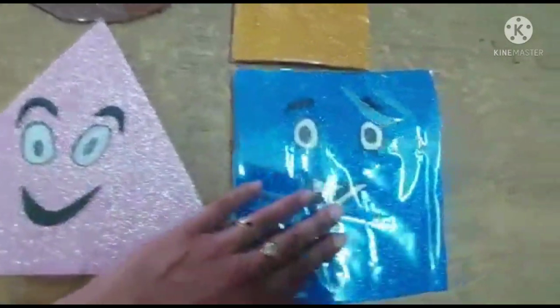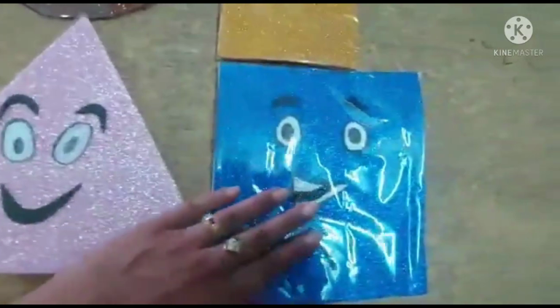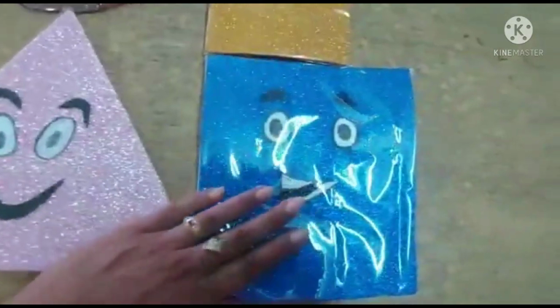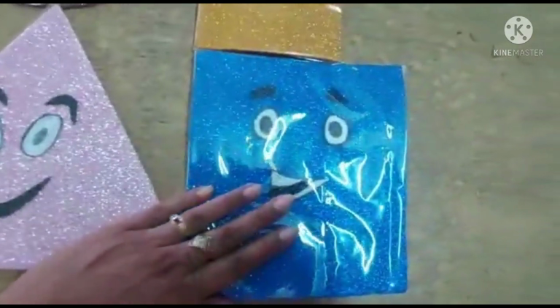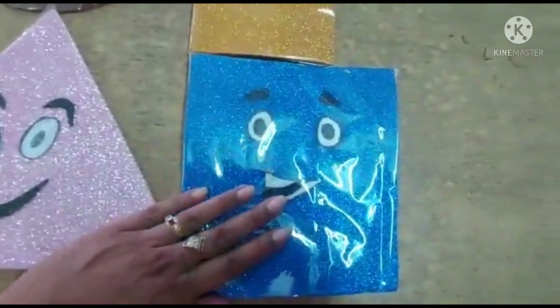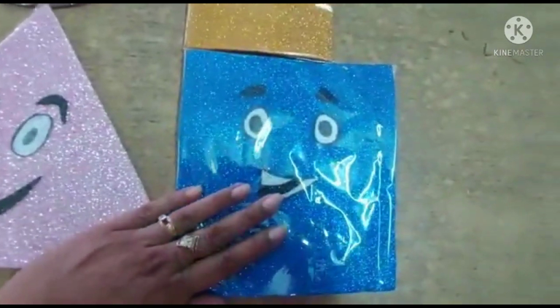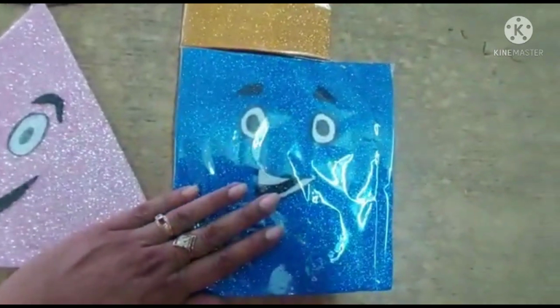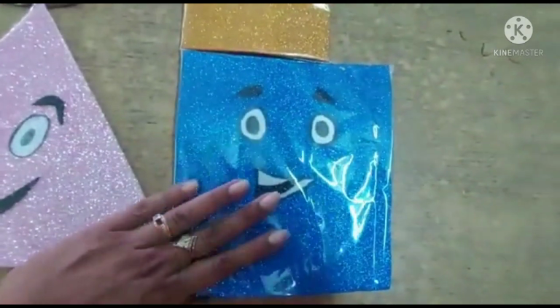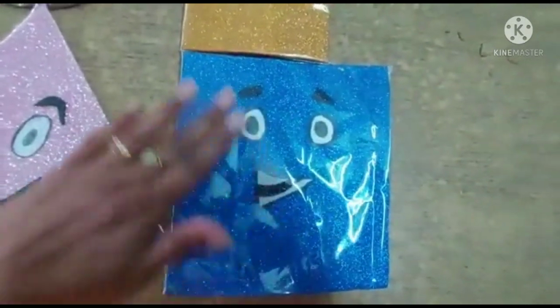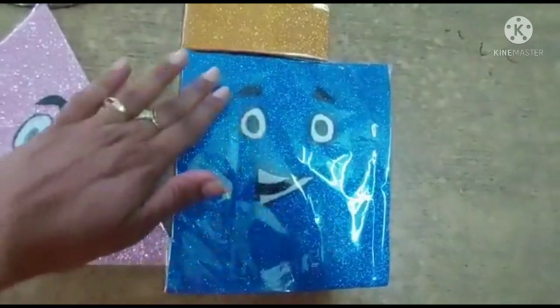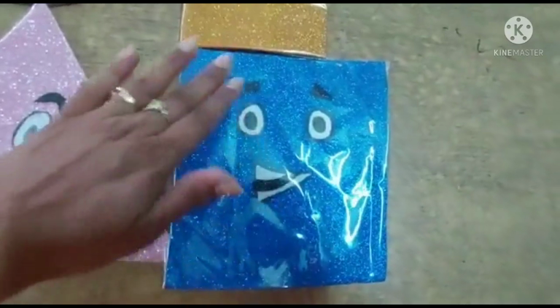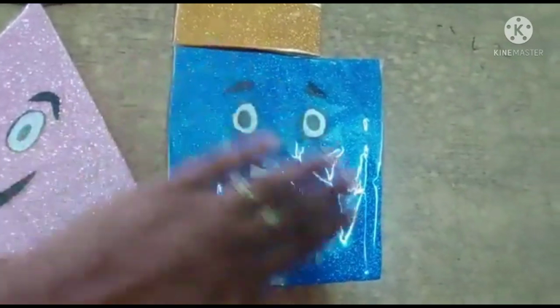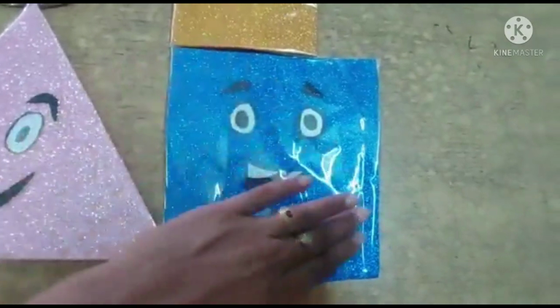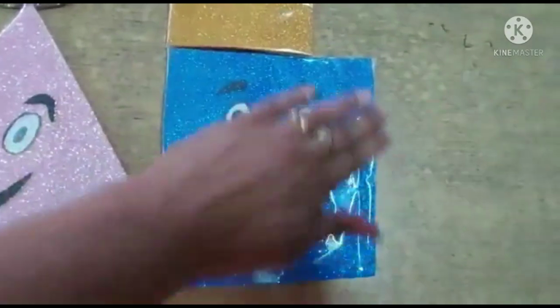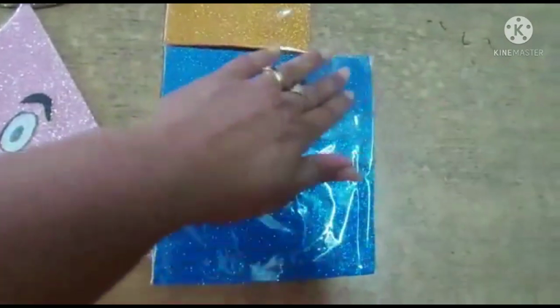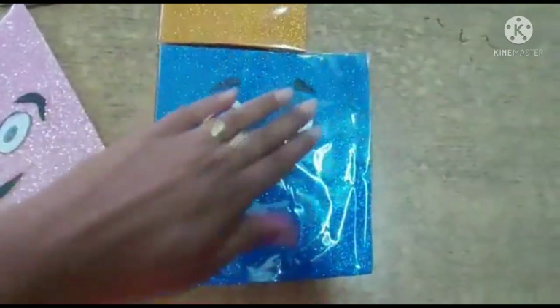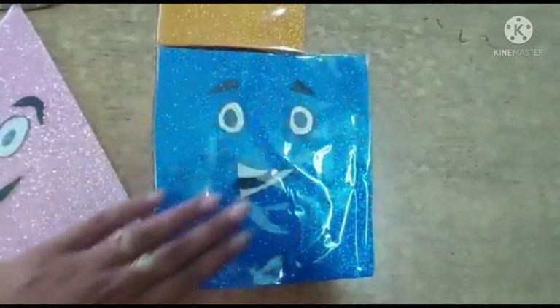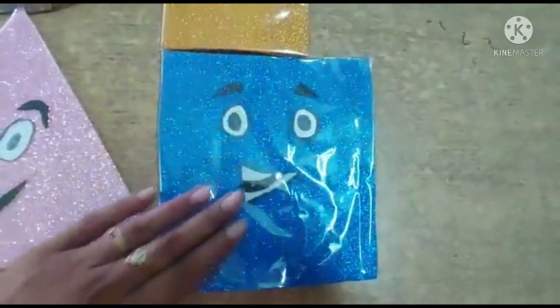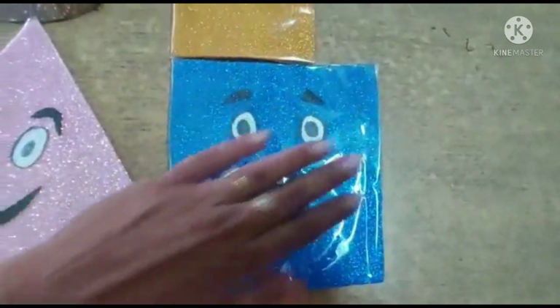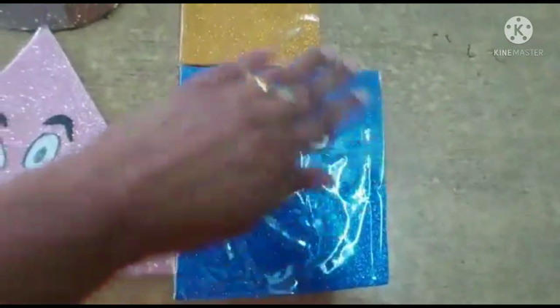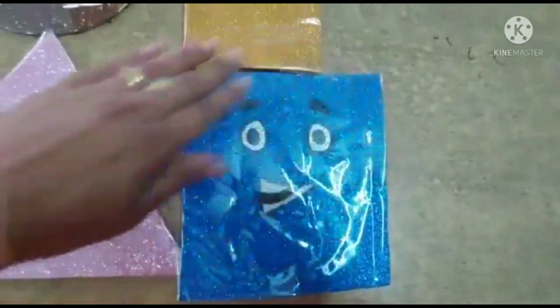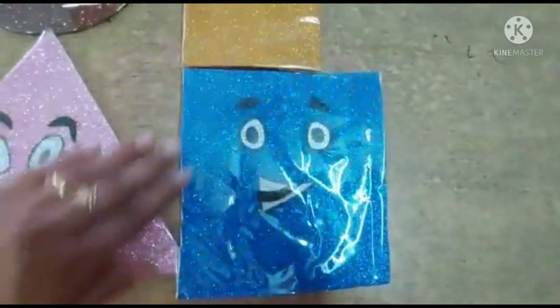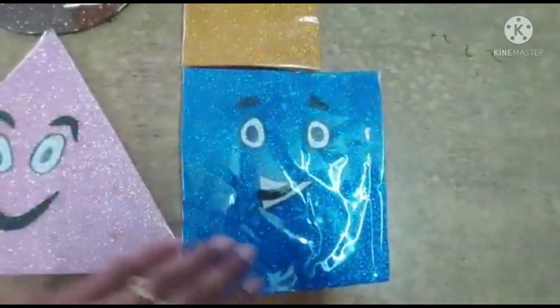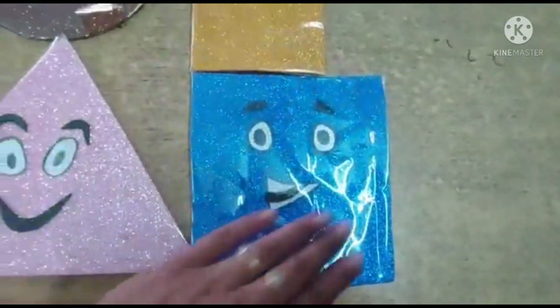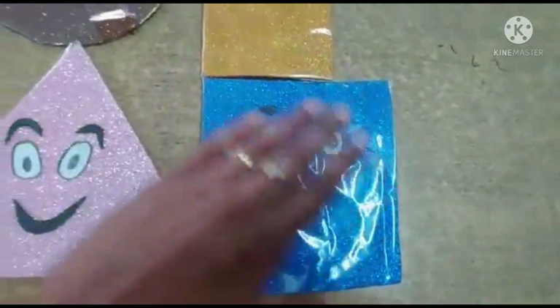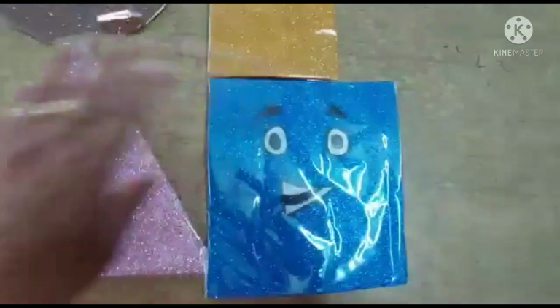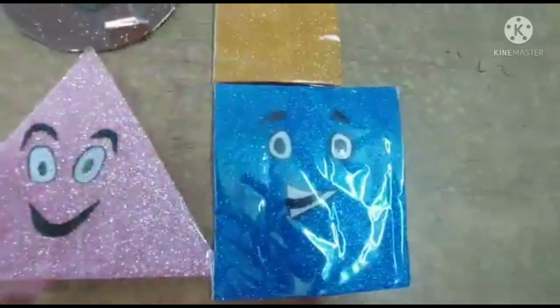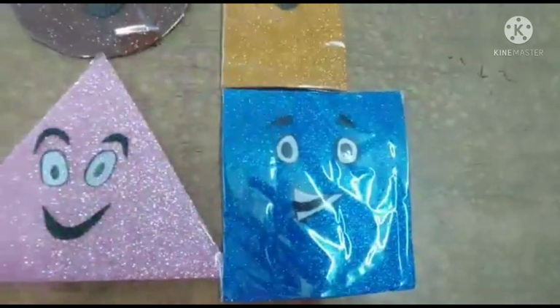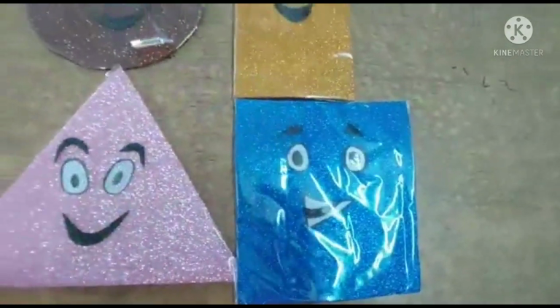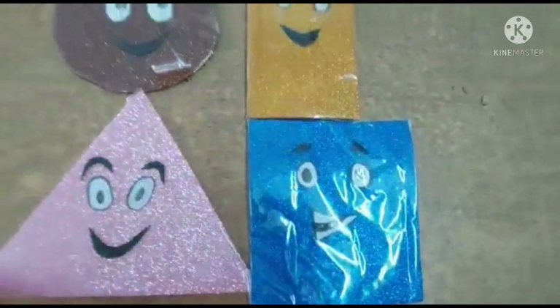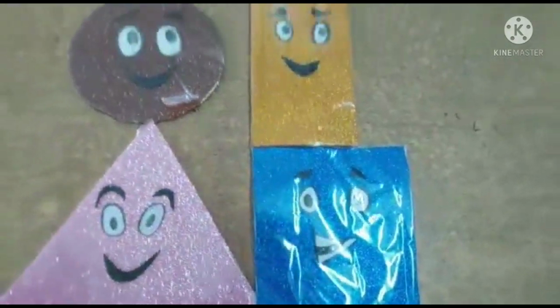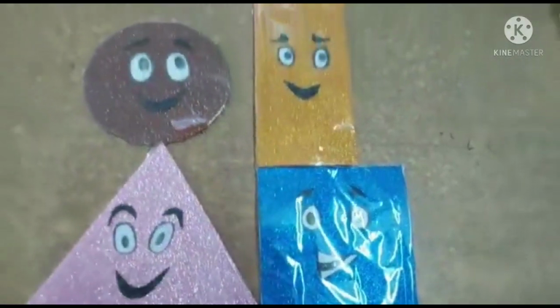And this is a square. Four sides and all are equal.